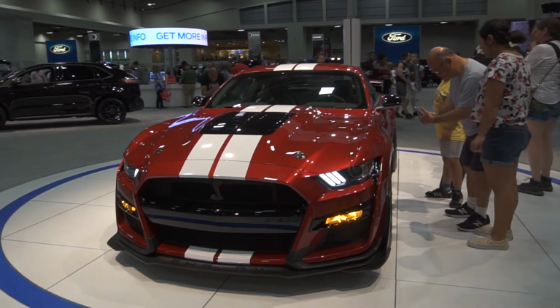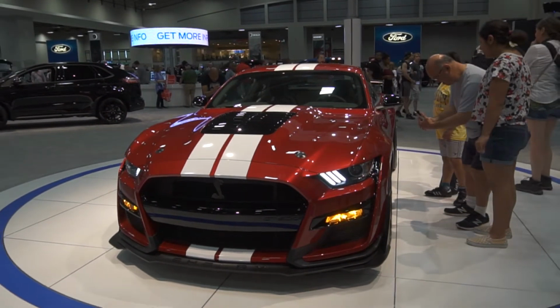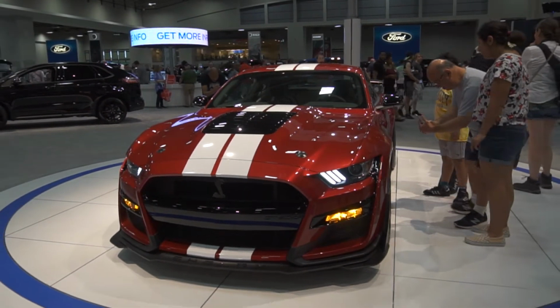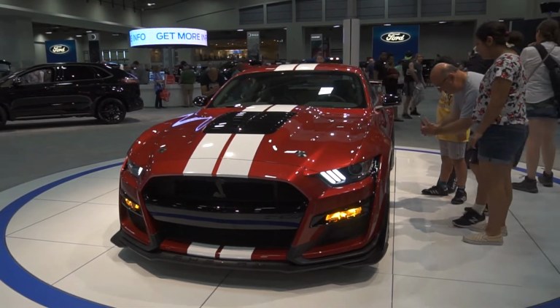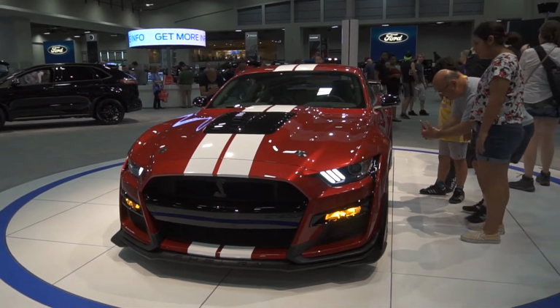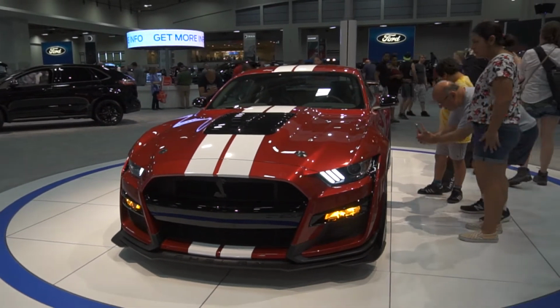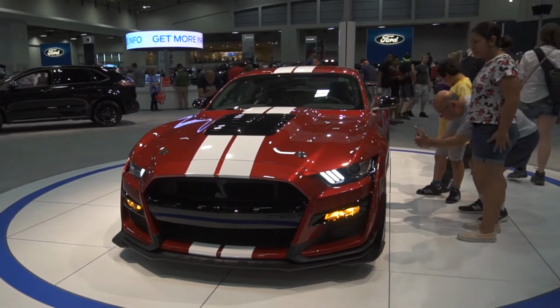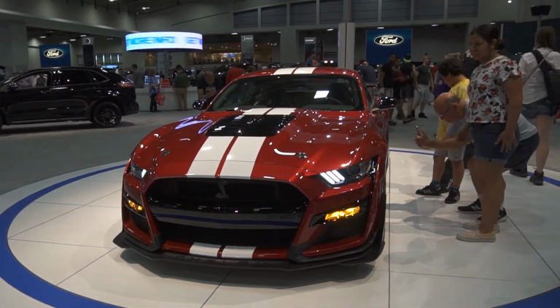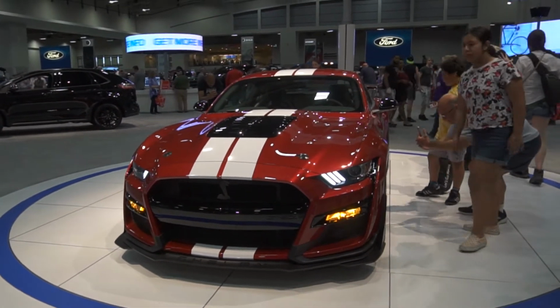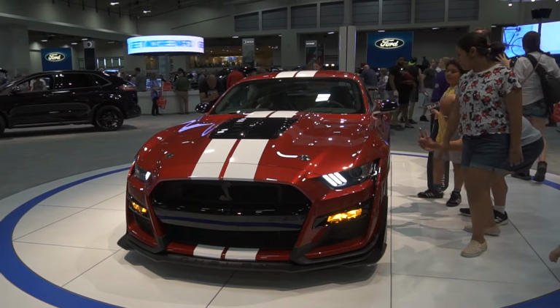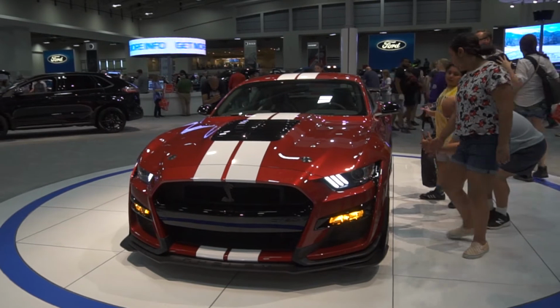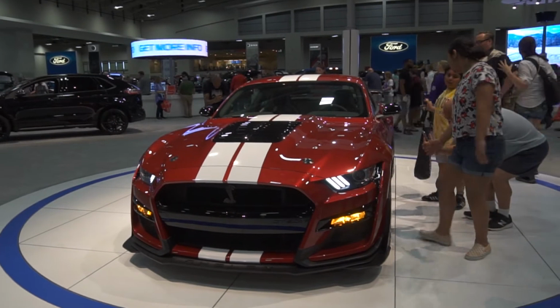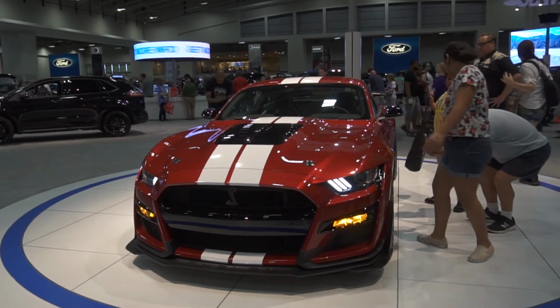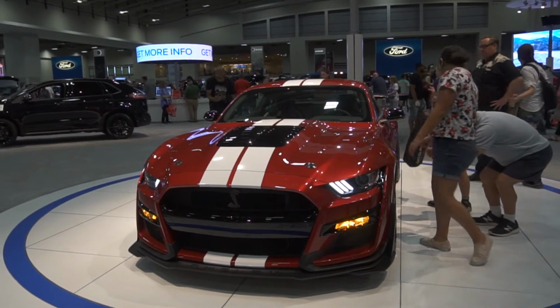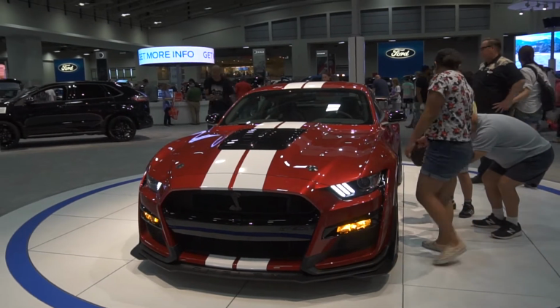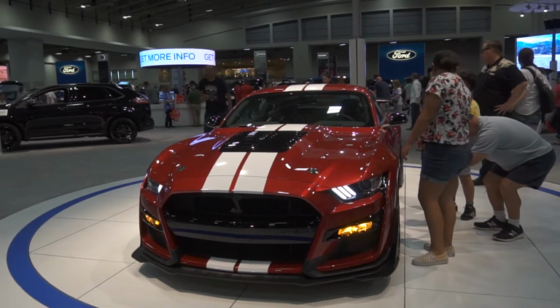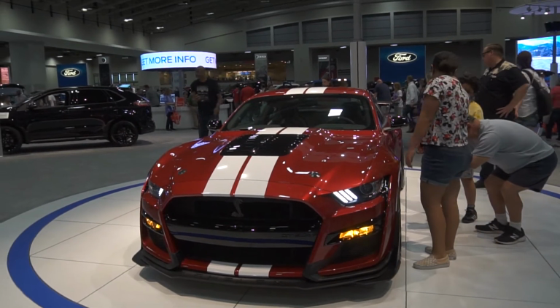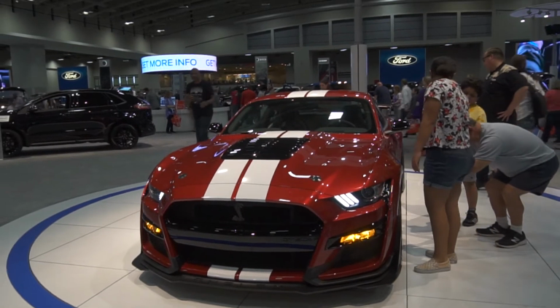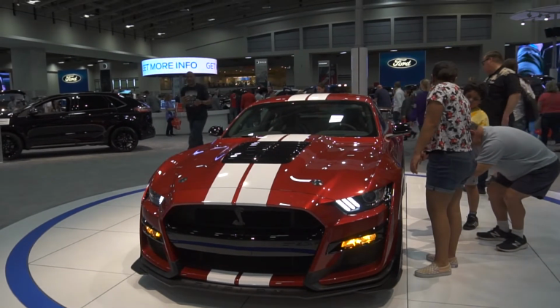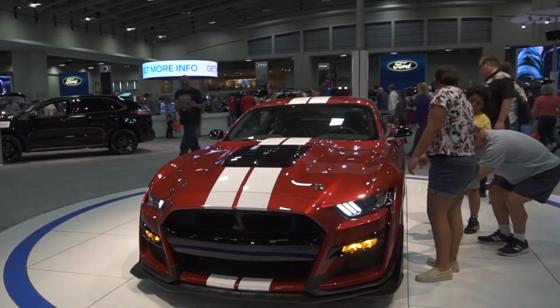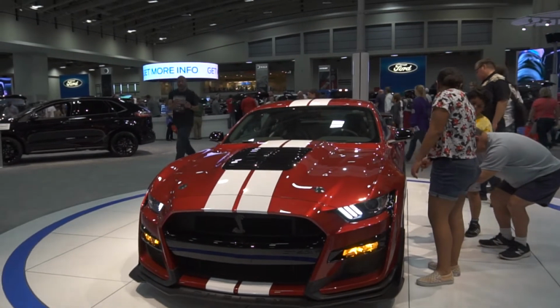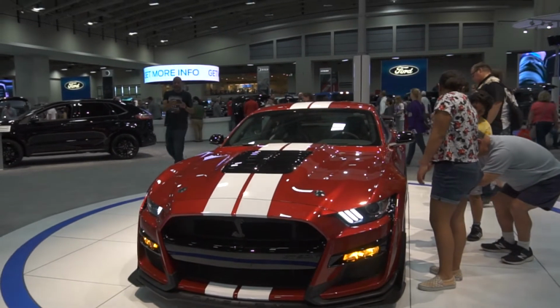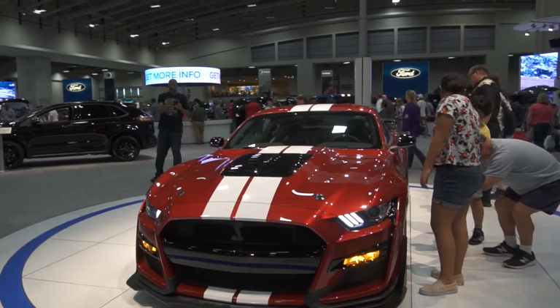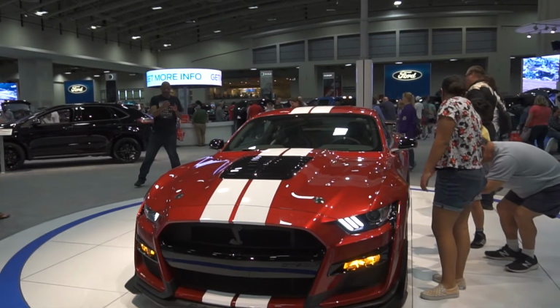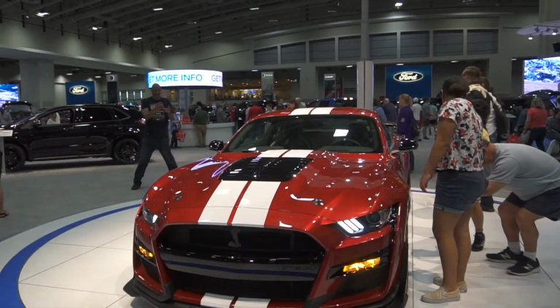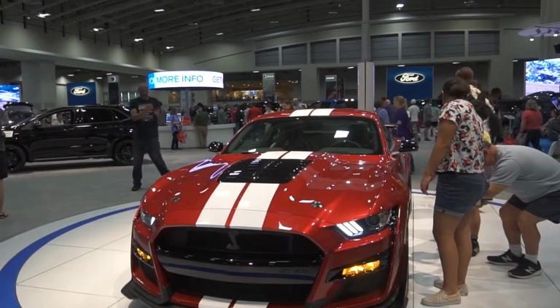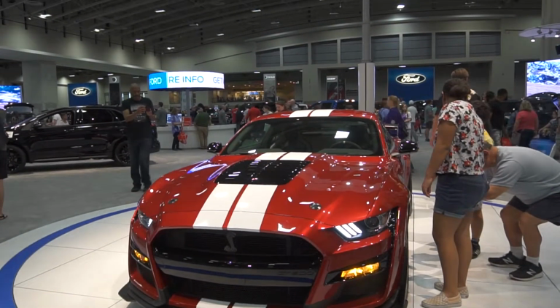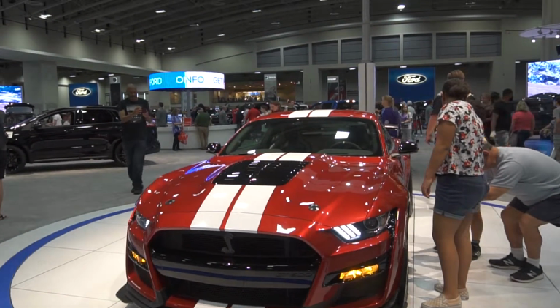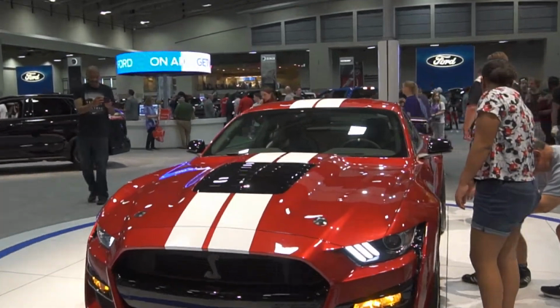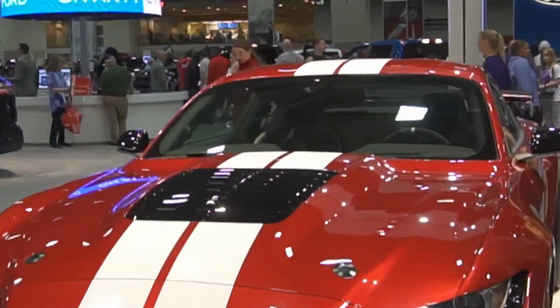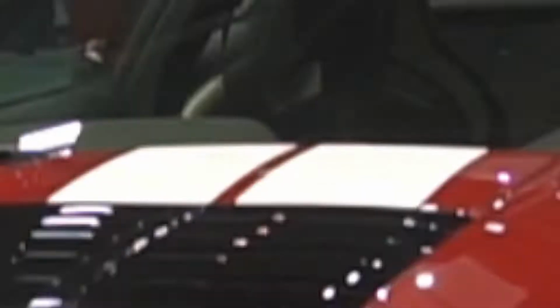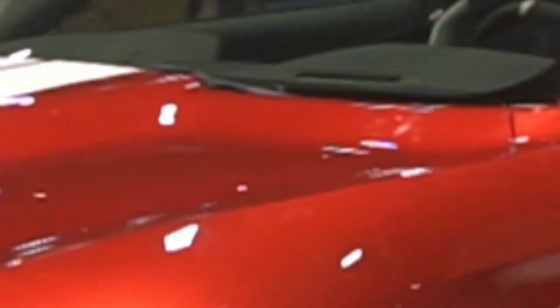We also have our new 2020 Explorer on the opposite side. That's all new for 2020.